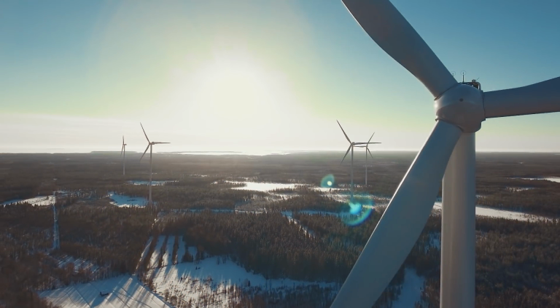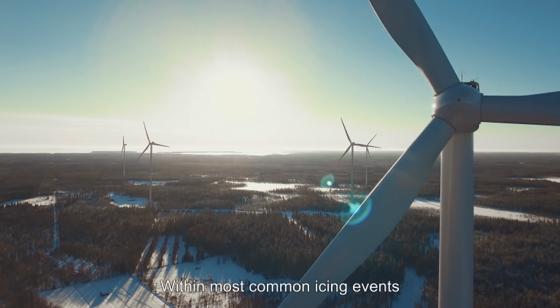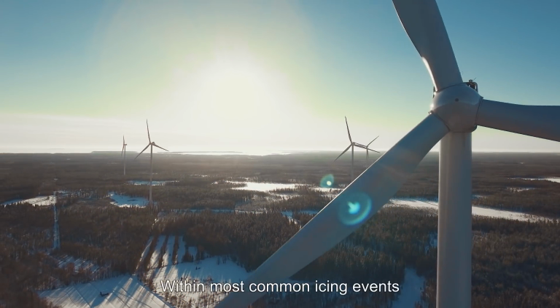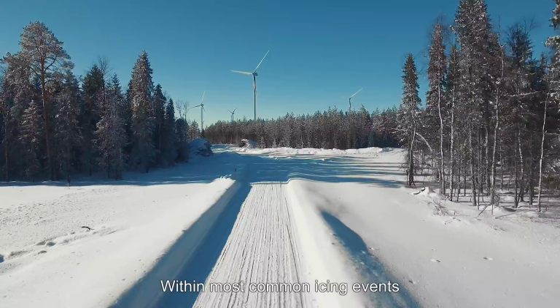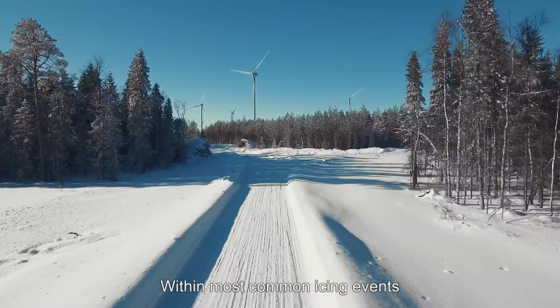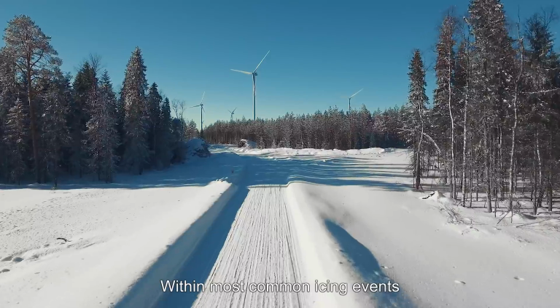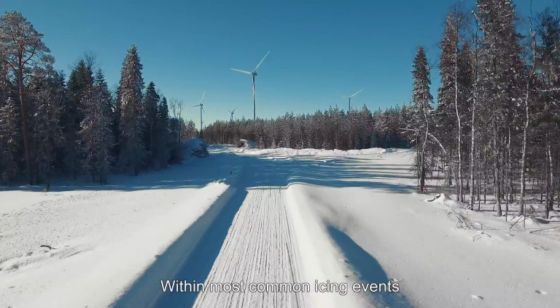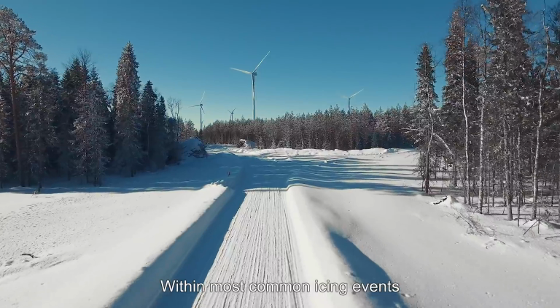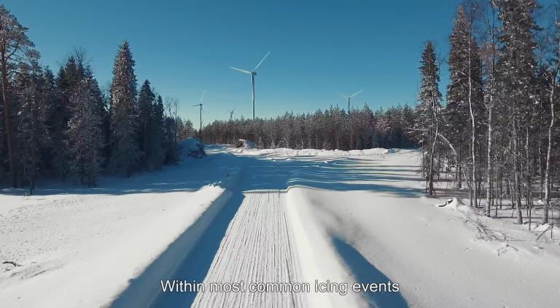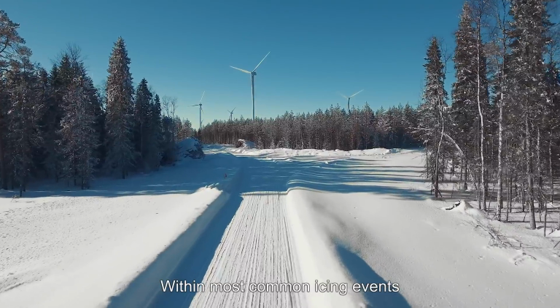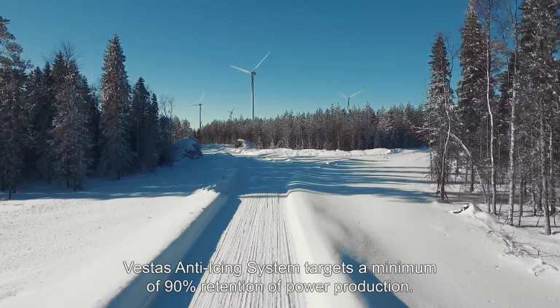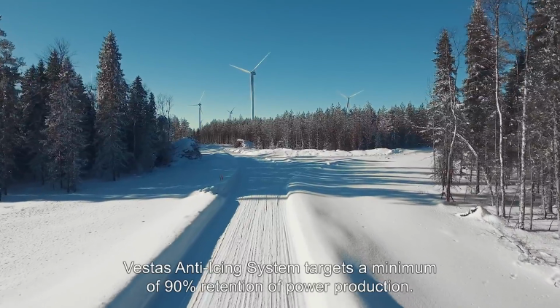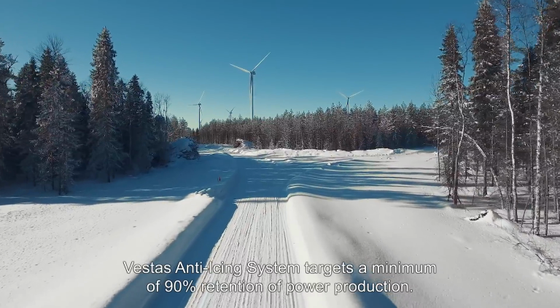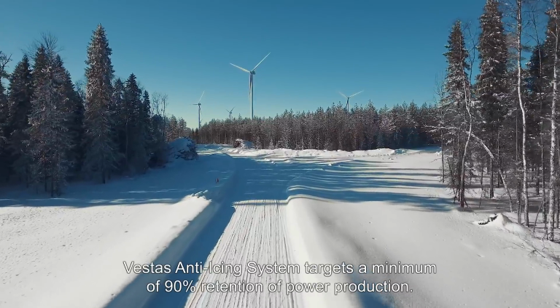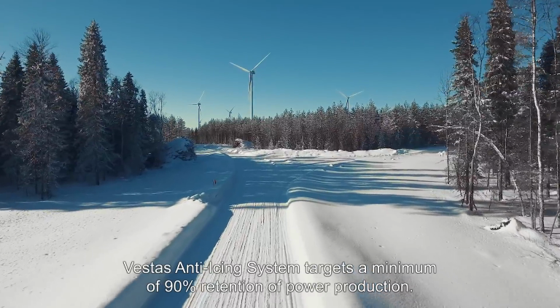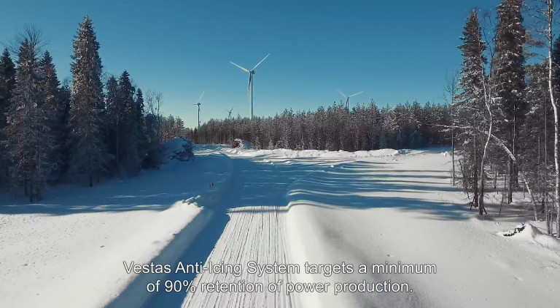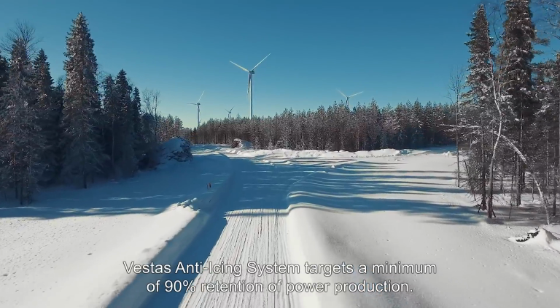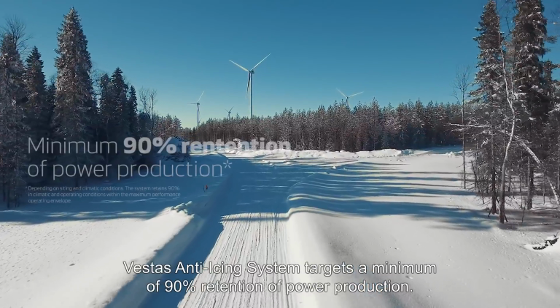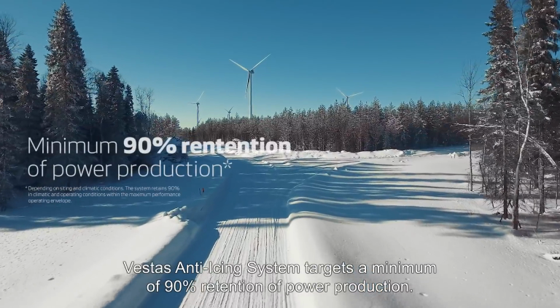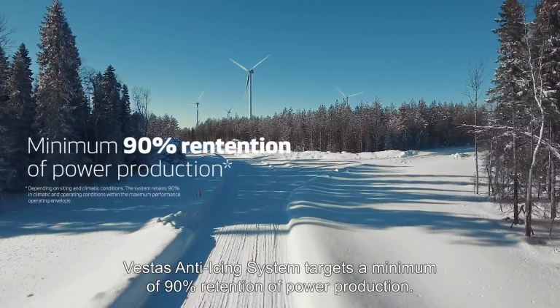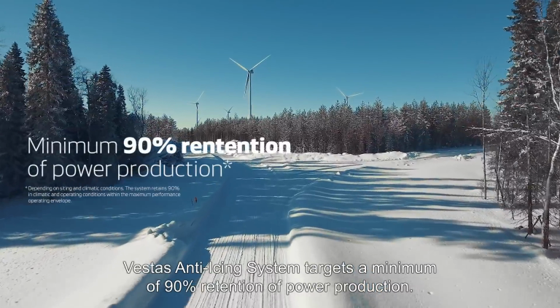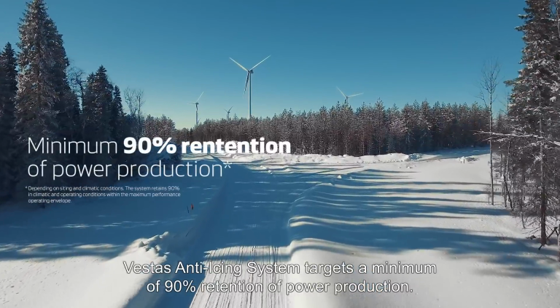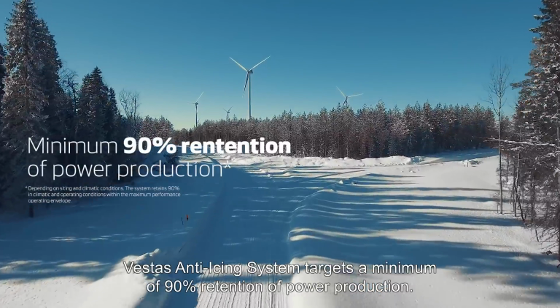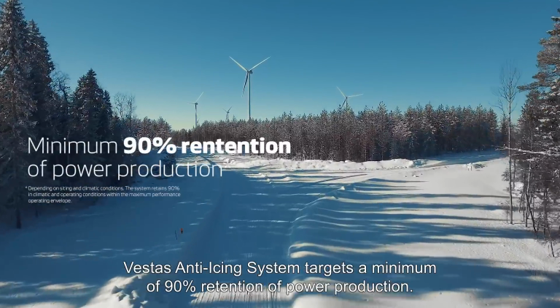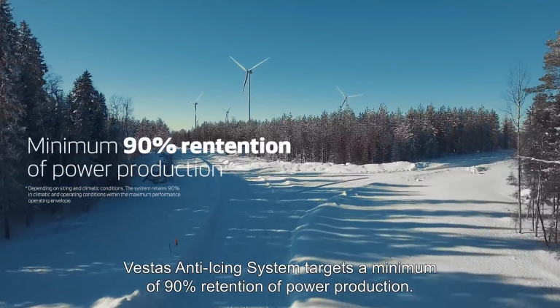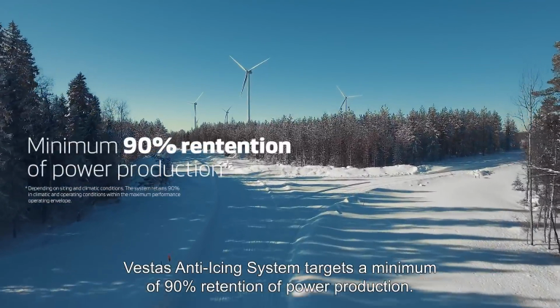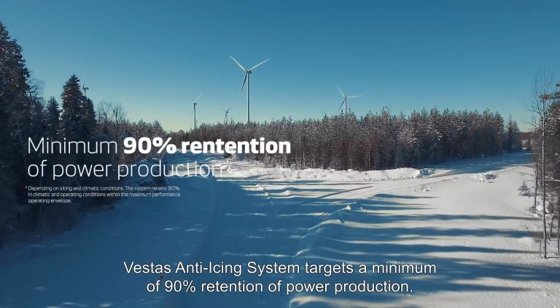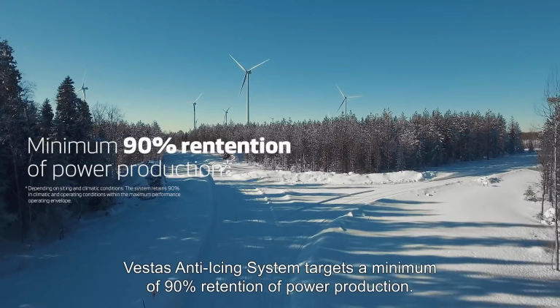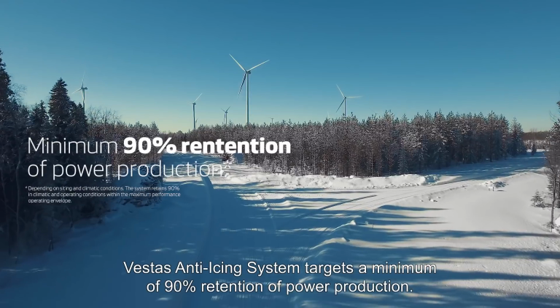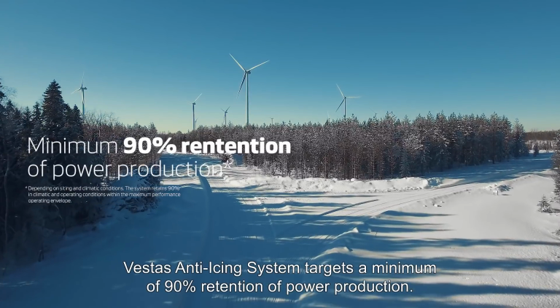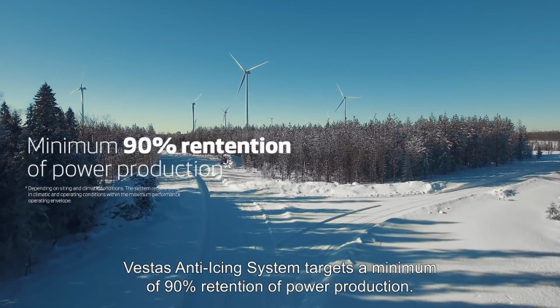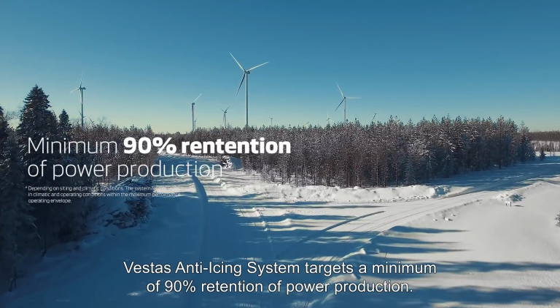Within most common icing events, Vestas' anti-icing system targets a minimum of 90% retention of power production.